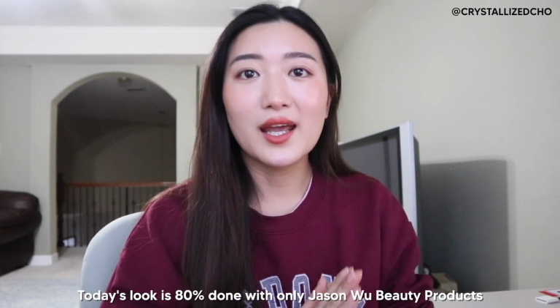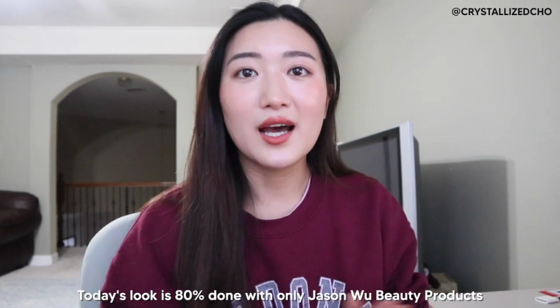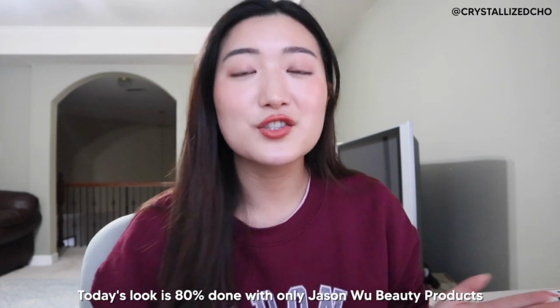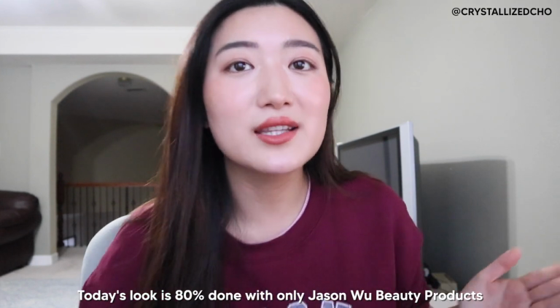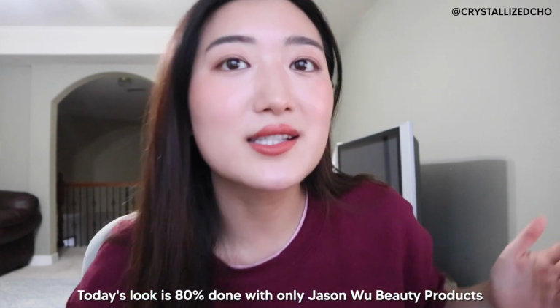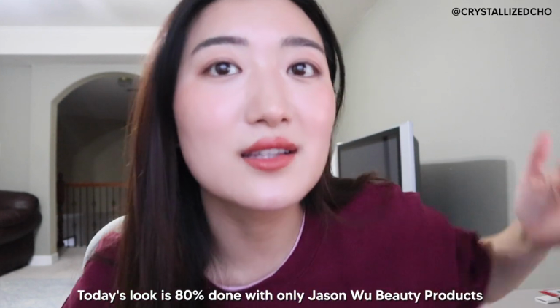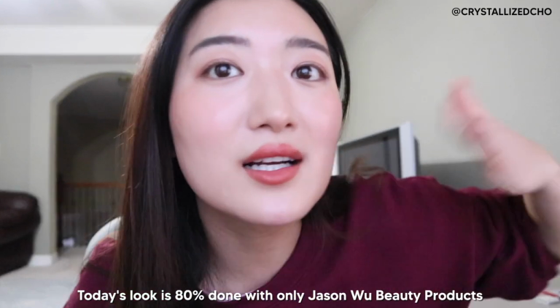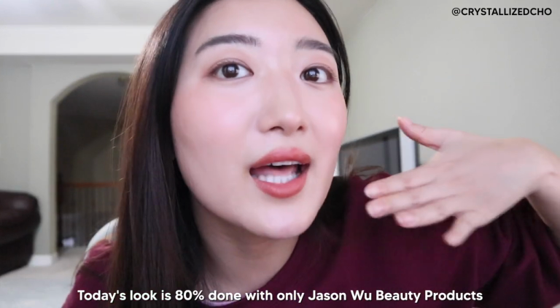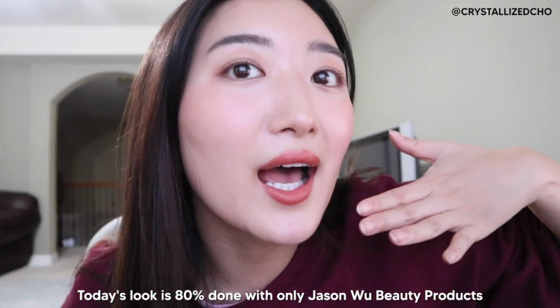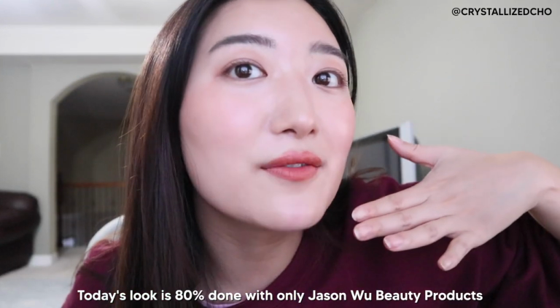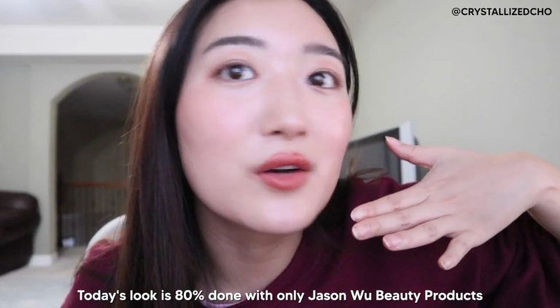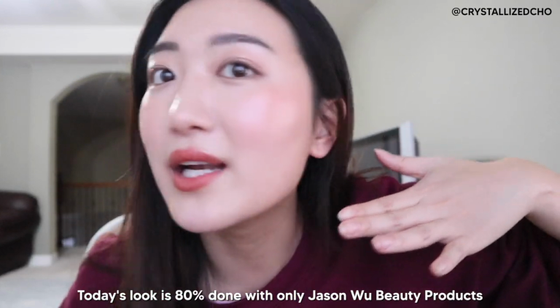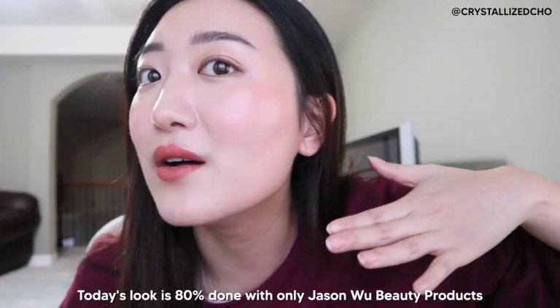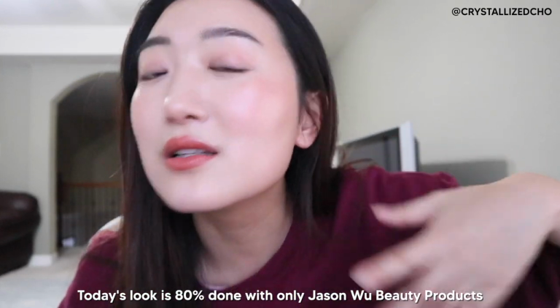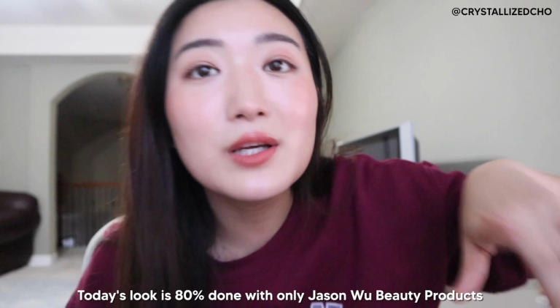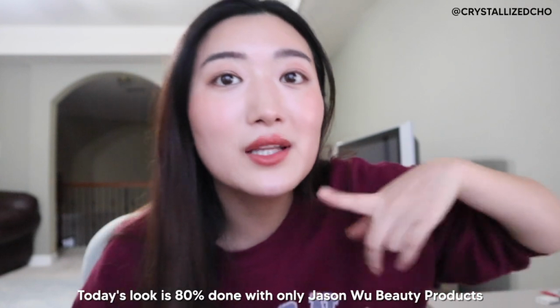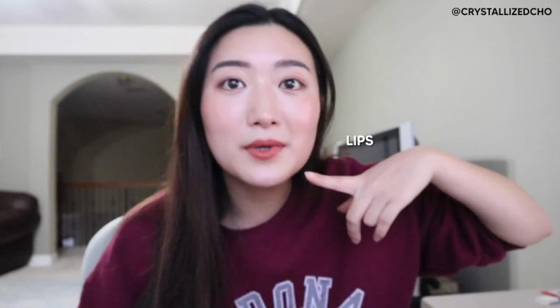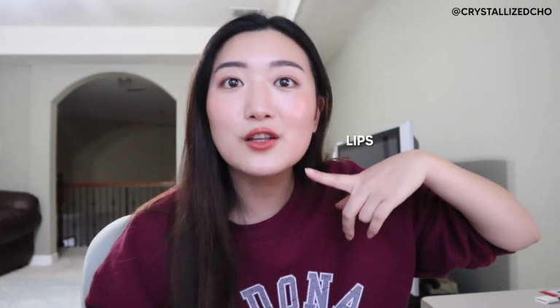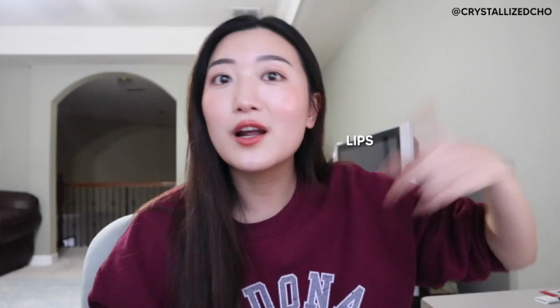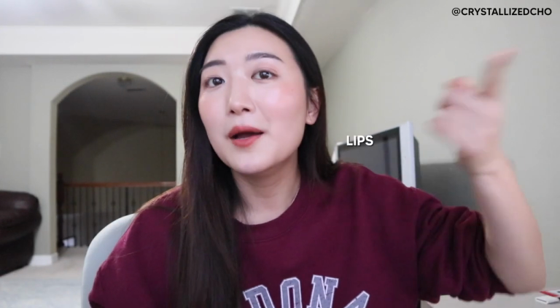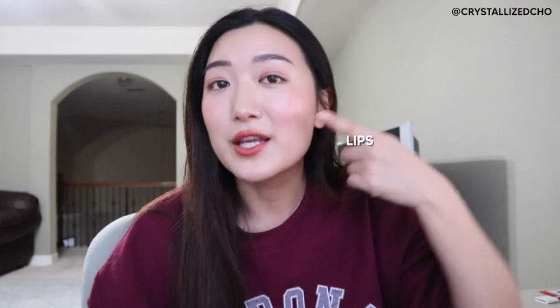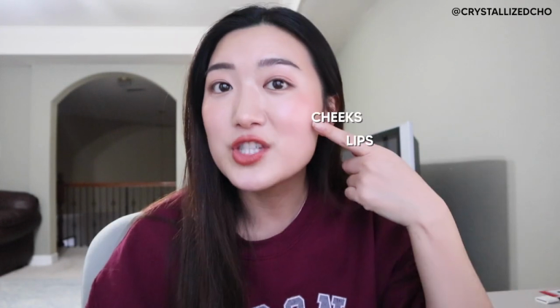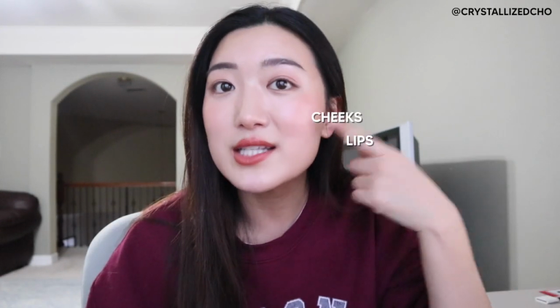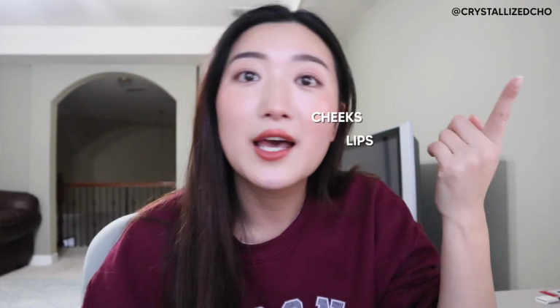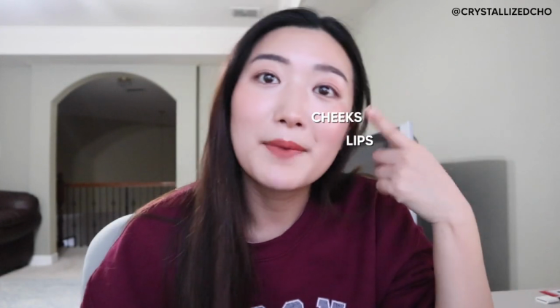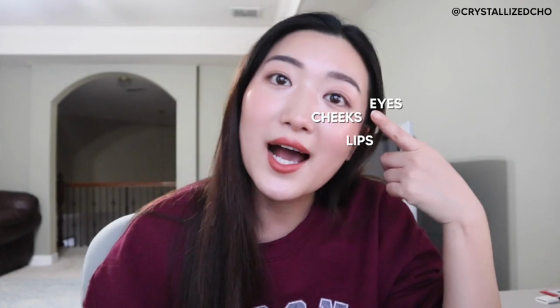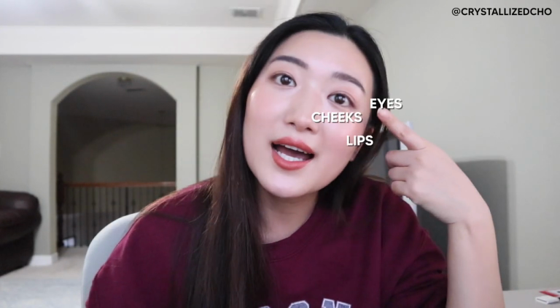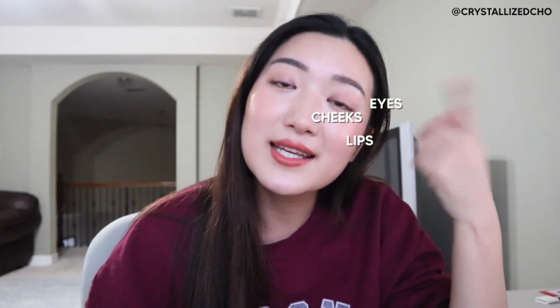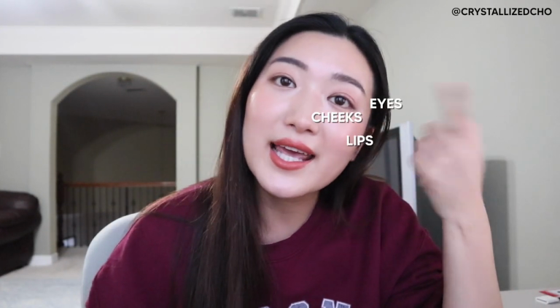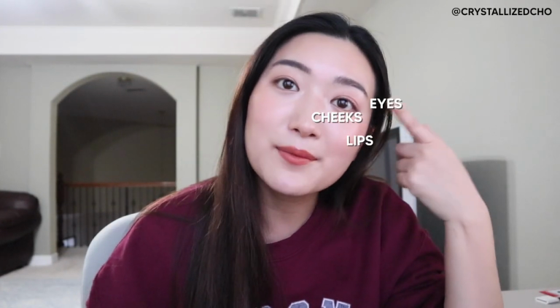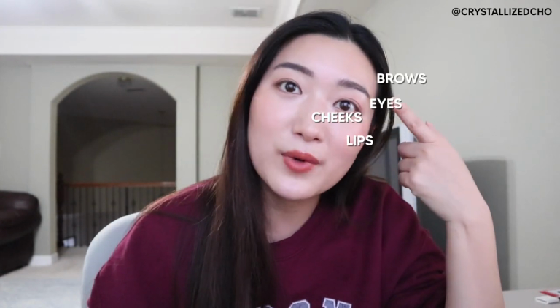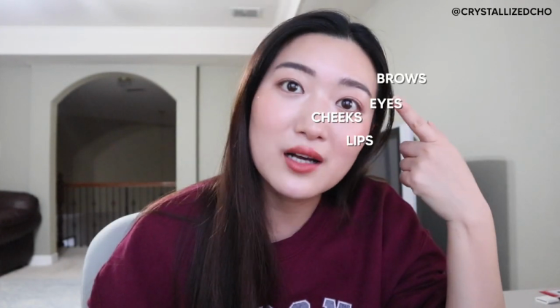This look that I have on right now — including my lip color, my cheeks, my eyes, and my brows — is all Jason Wu Beauty.